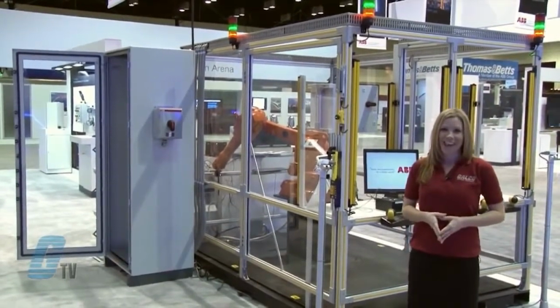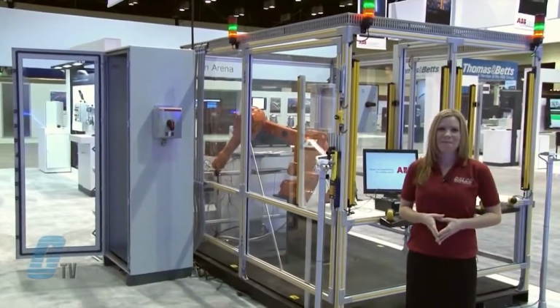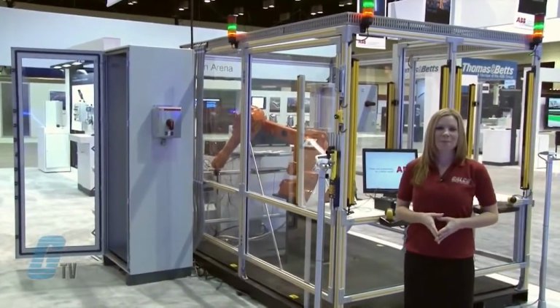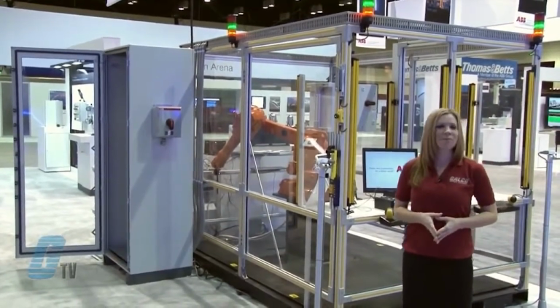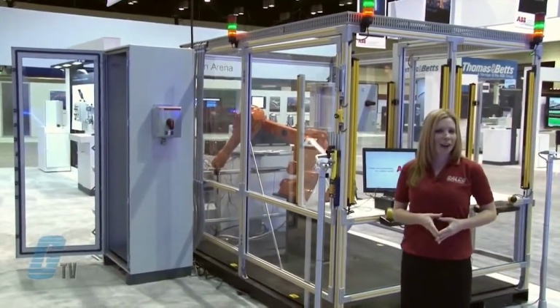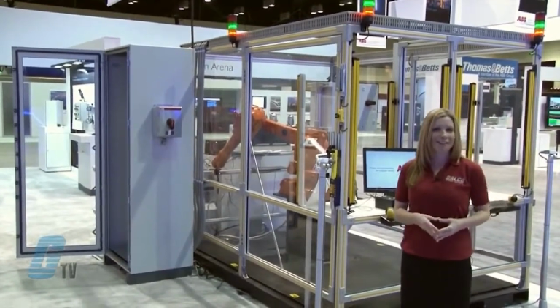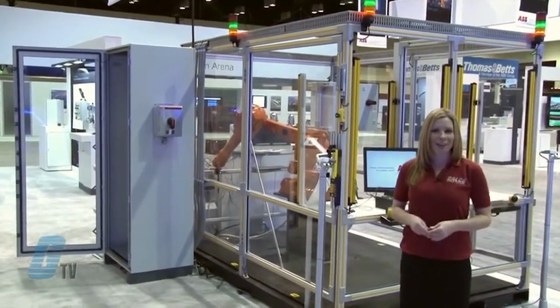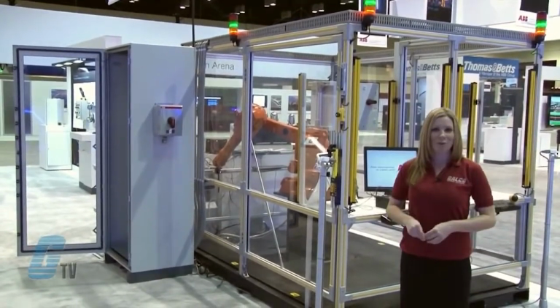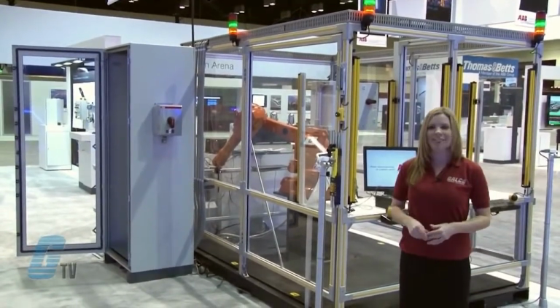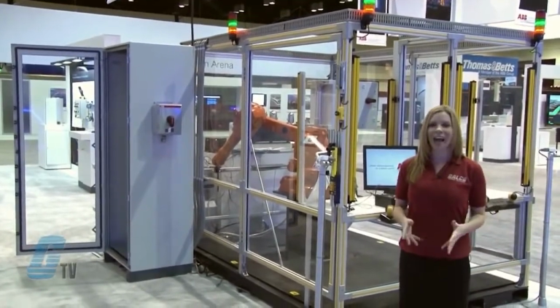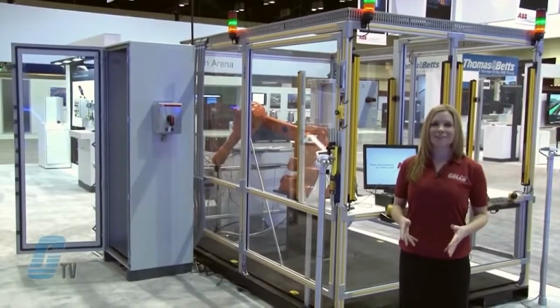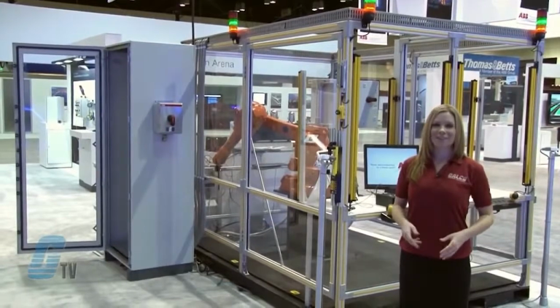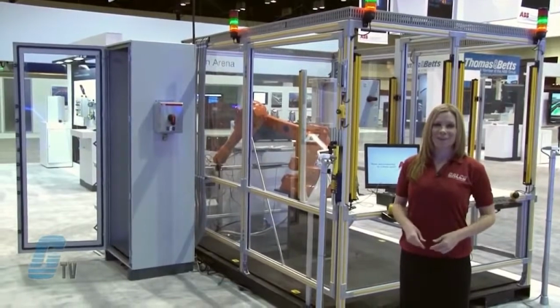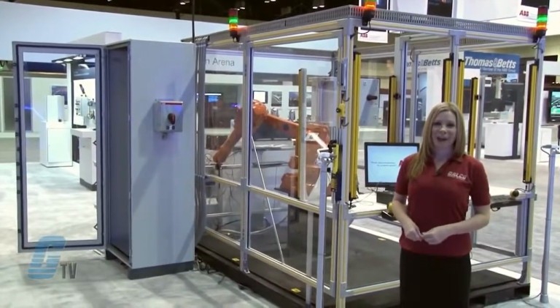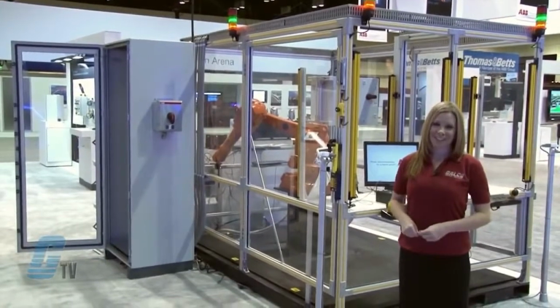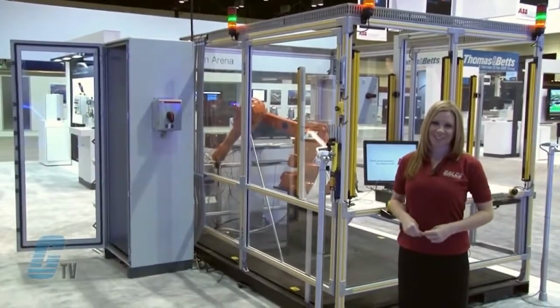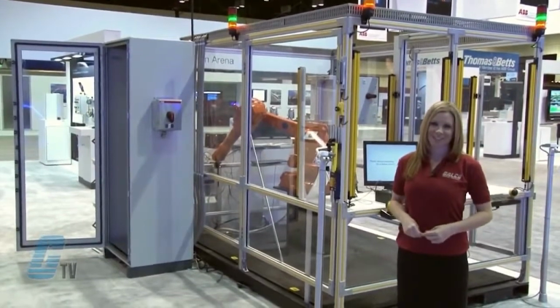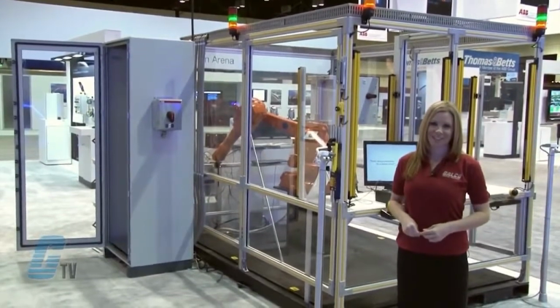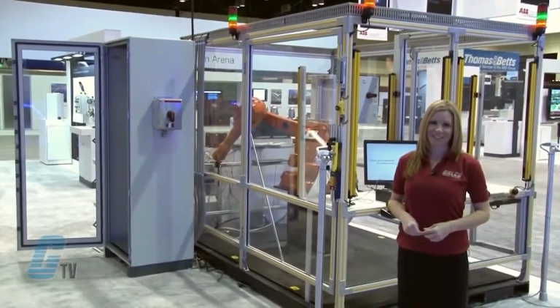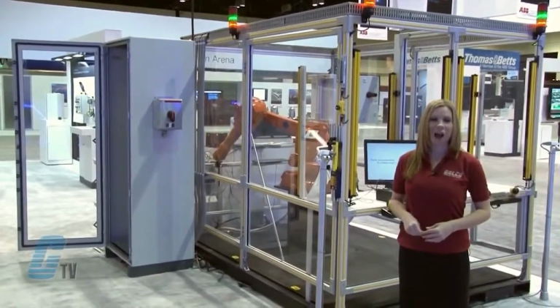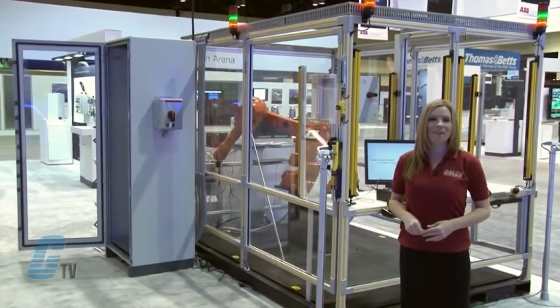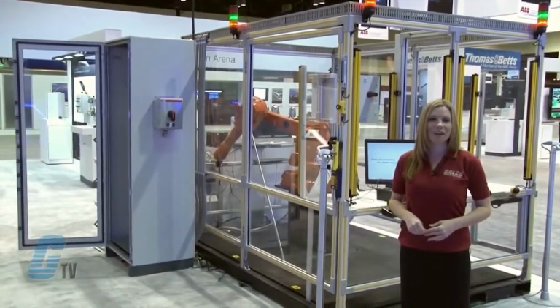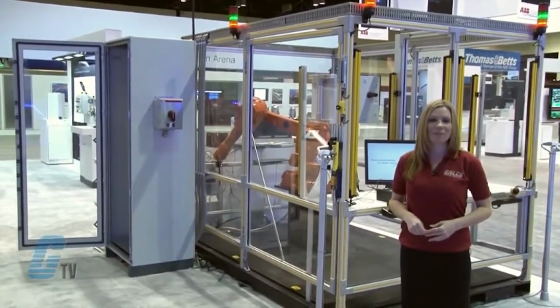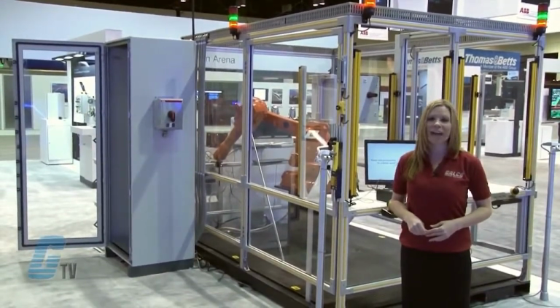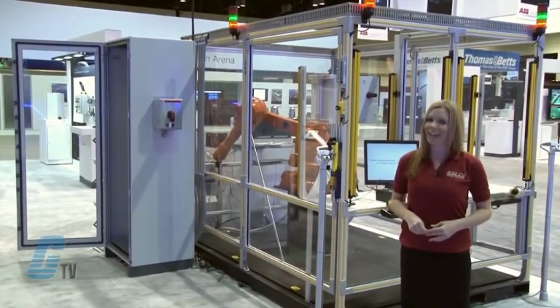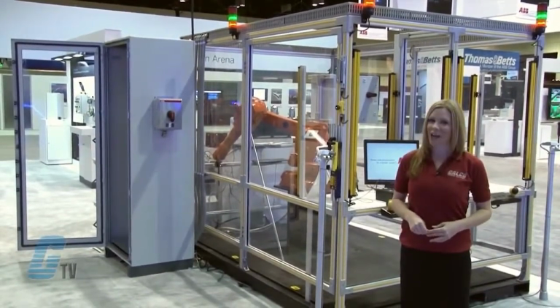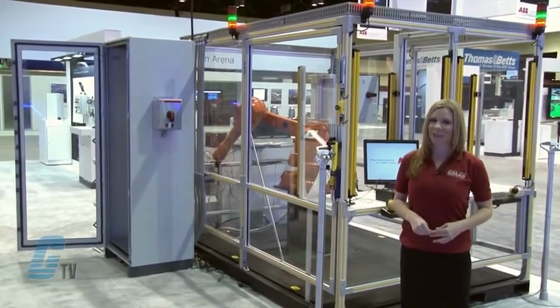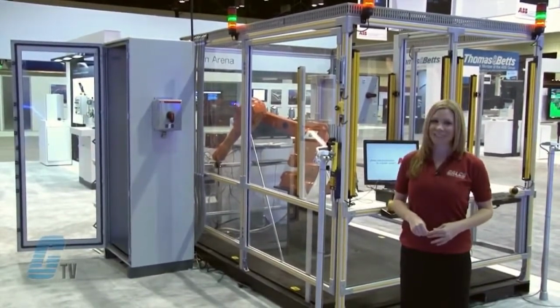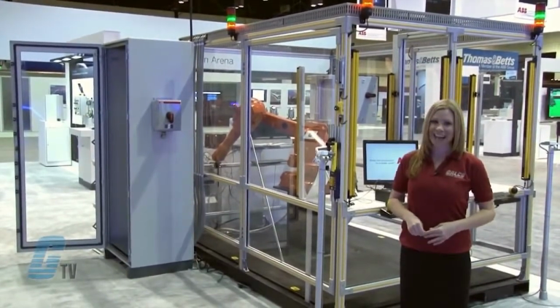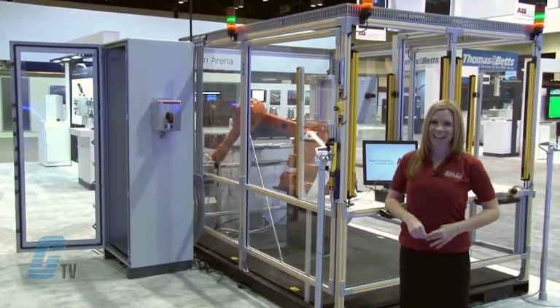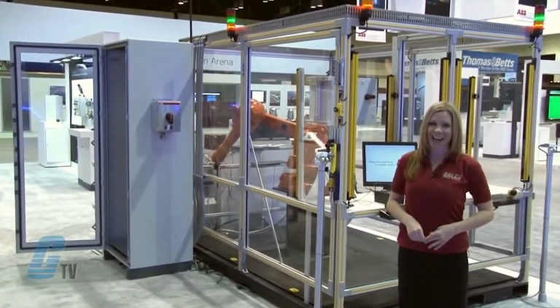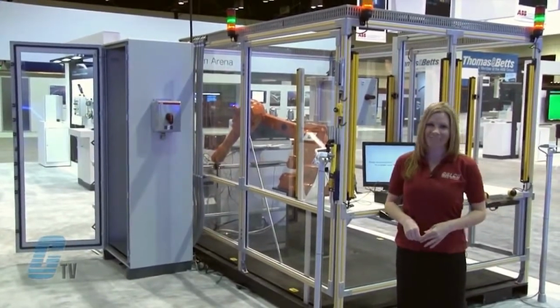ABB products along with thousands of other products and services are available at galco.com. For more information, visit our website.